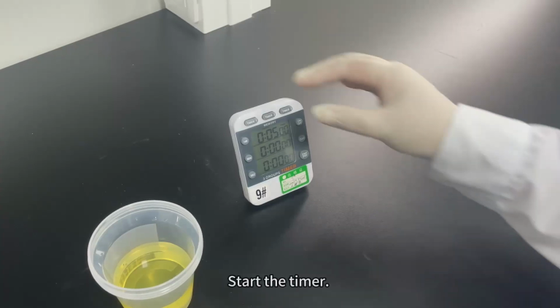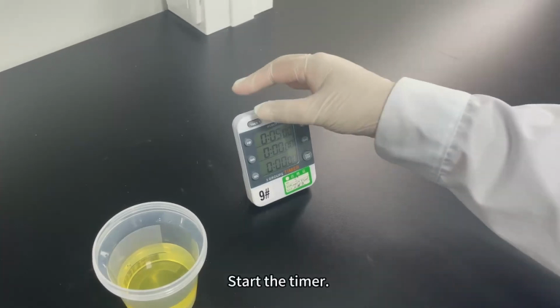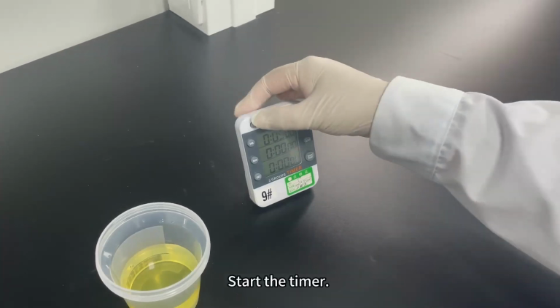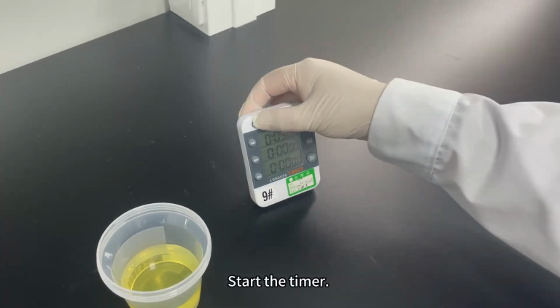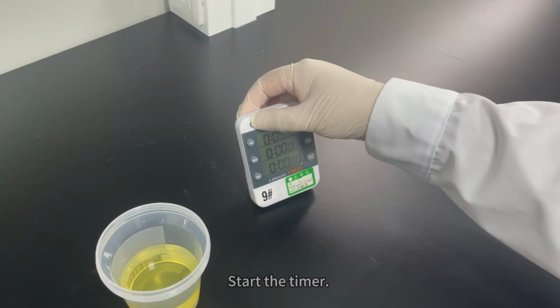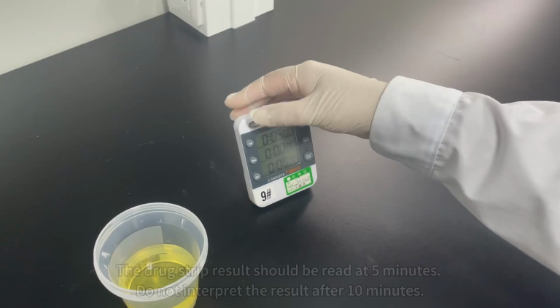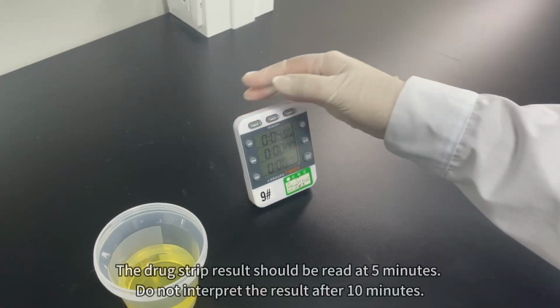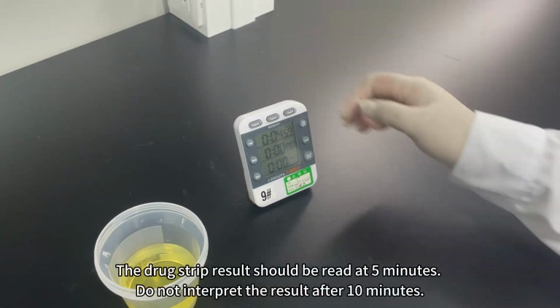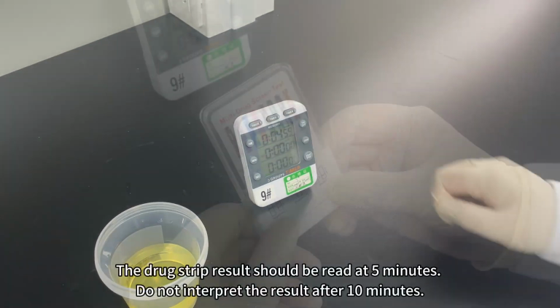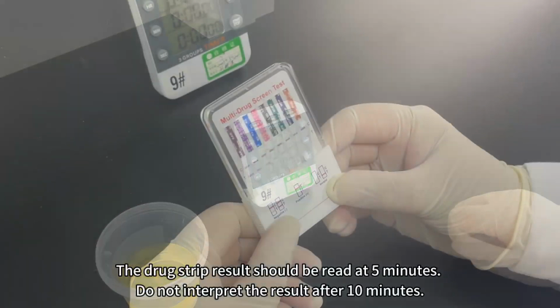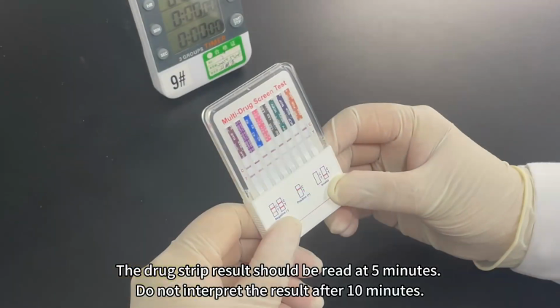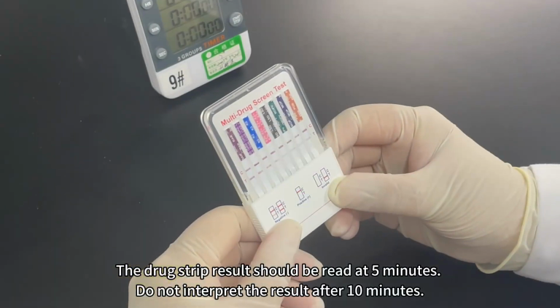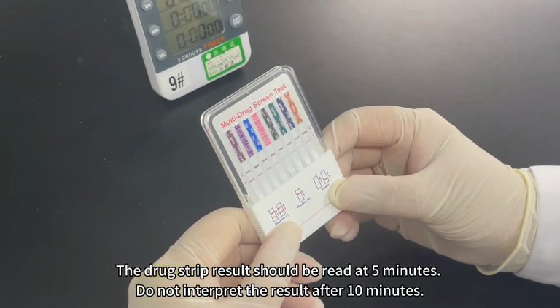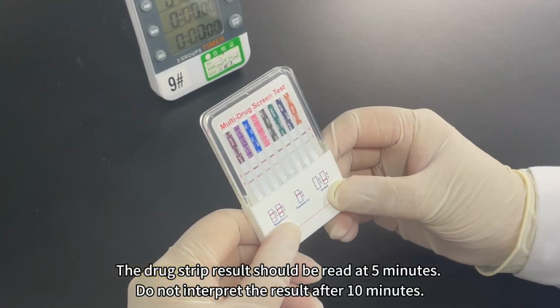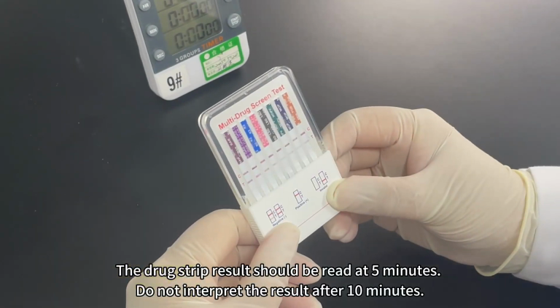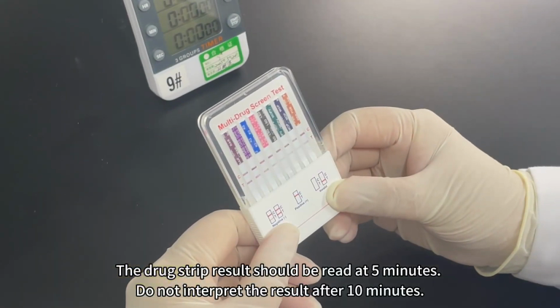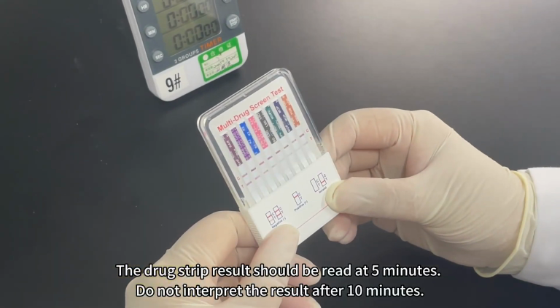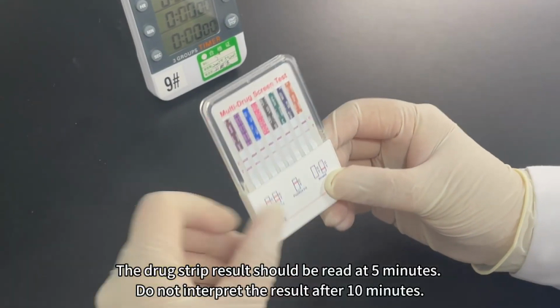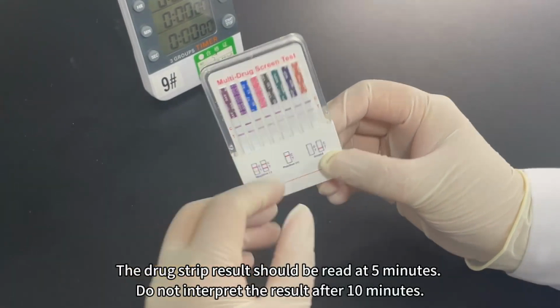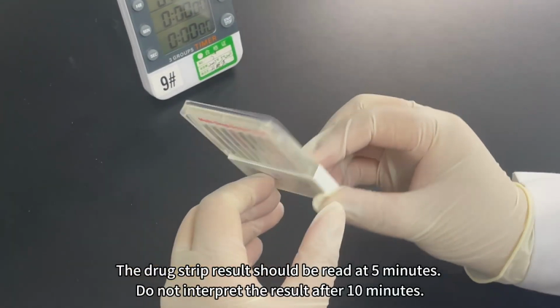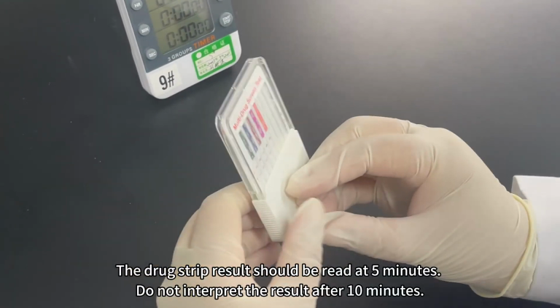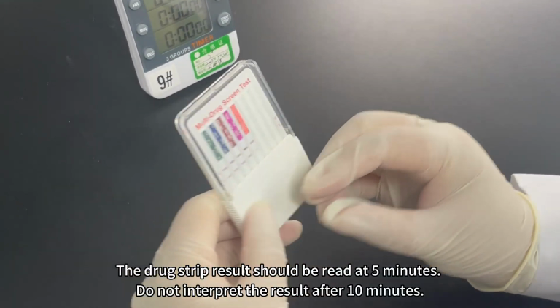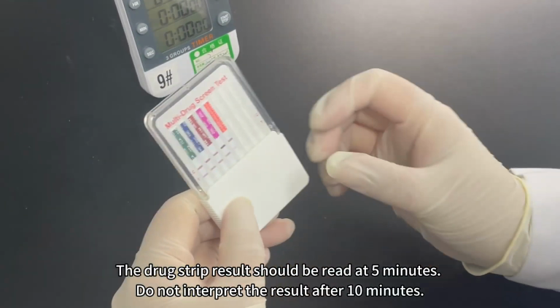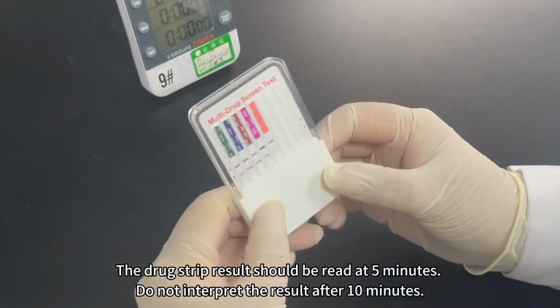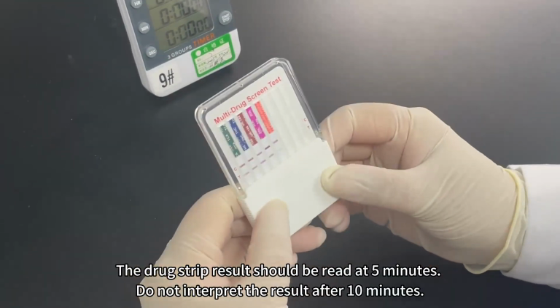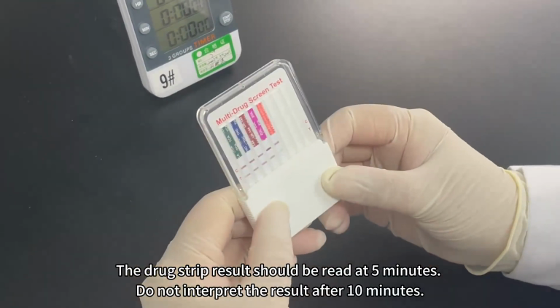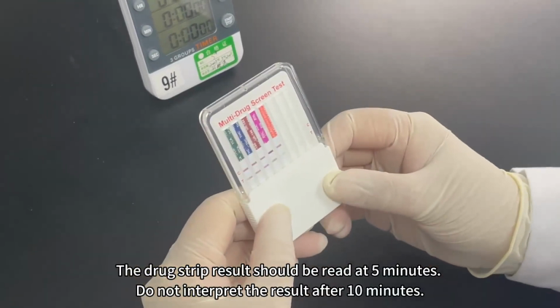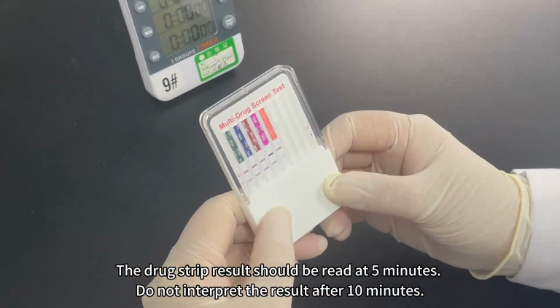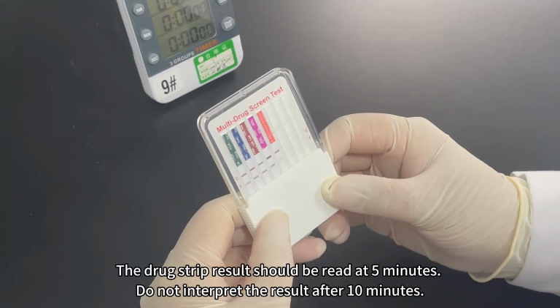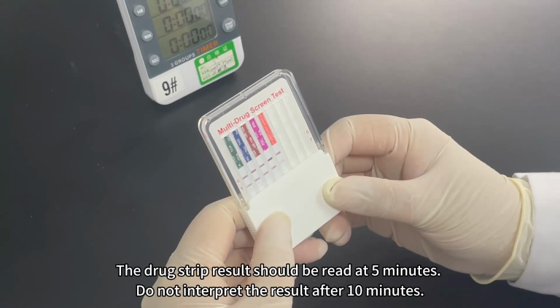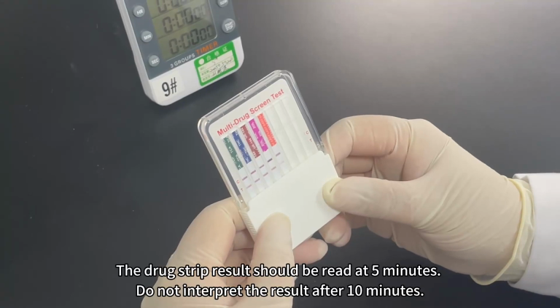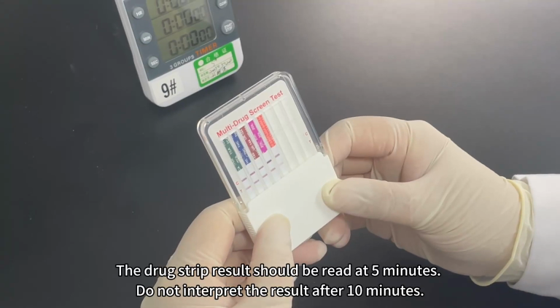Start the timer. The drug strip result should be read at 5 minutes. Do not interpret the result after 10 minutes.